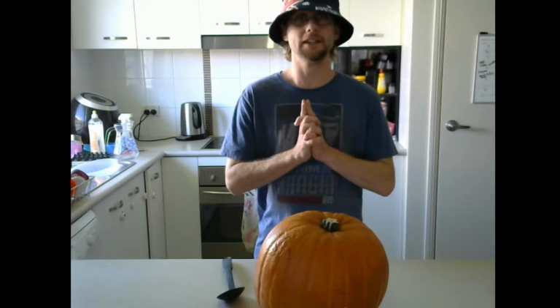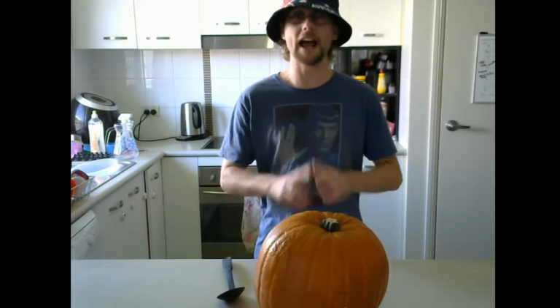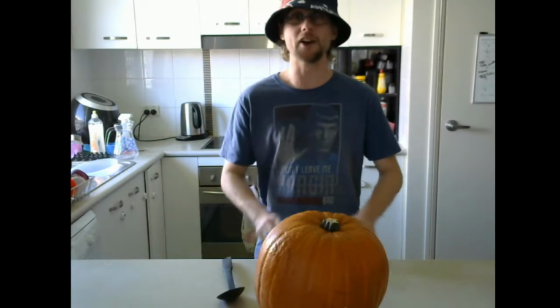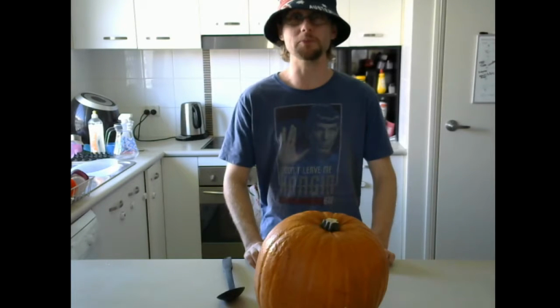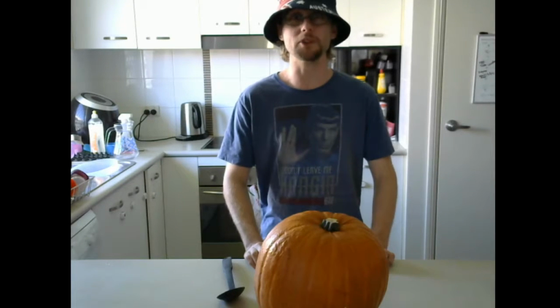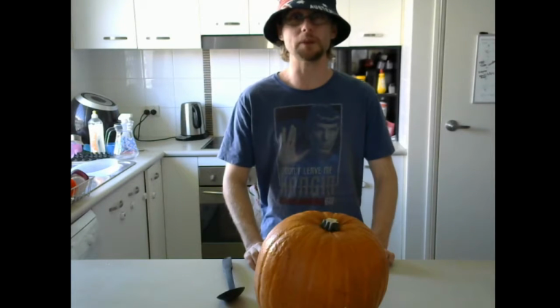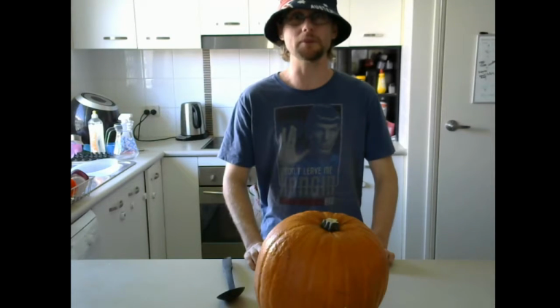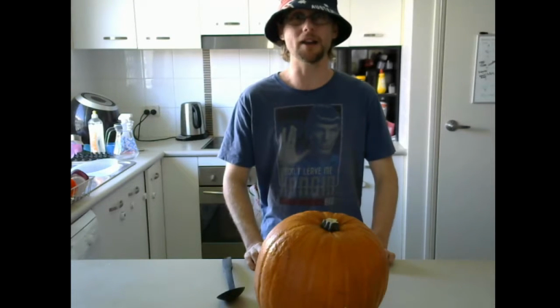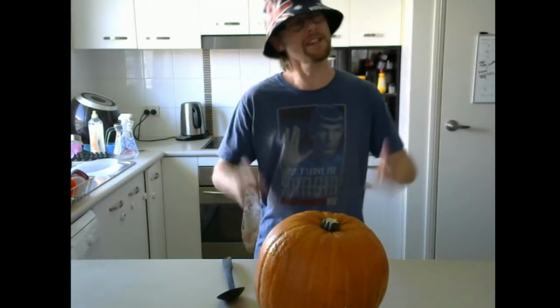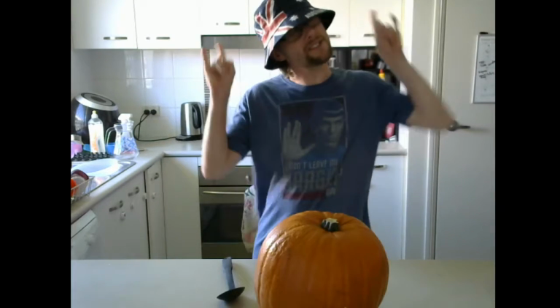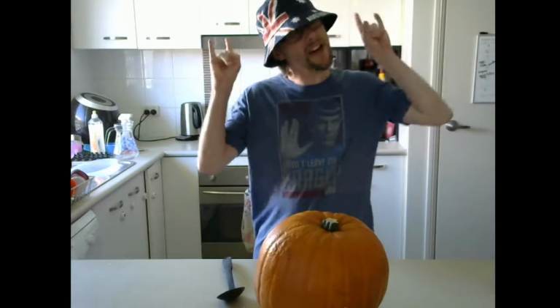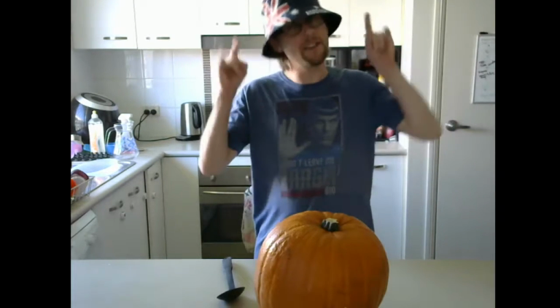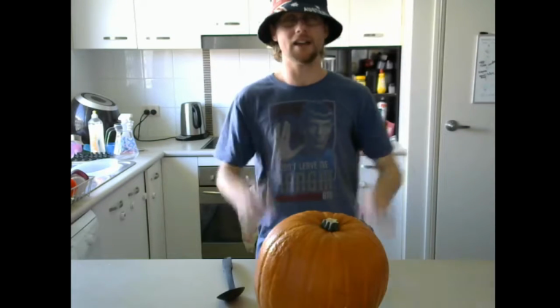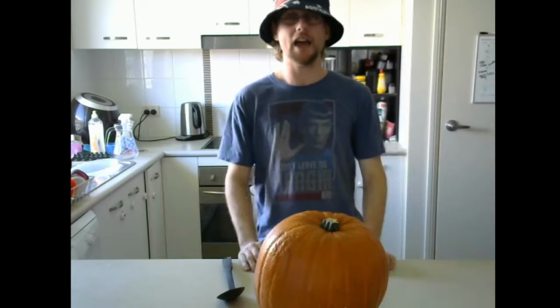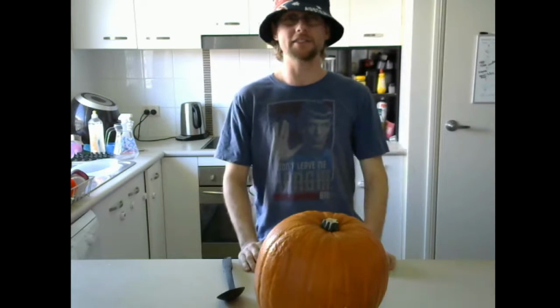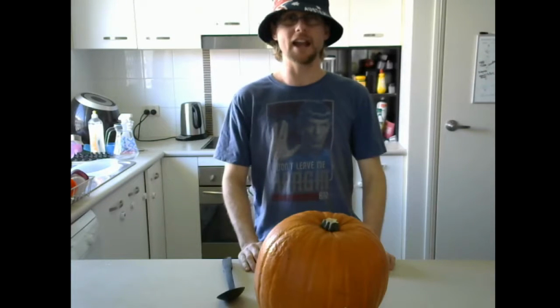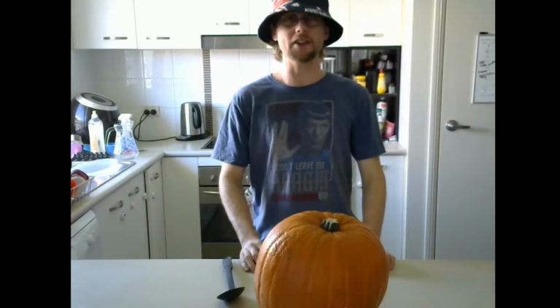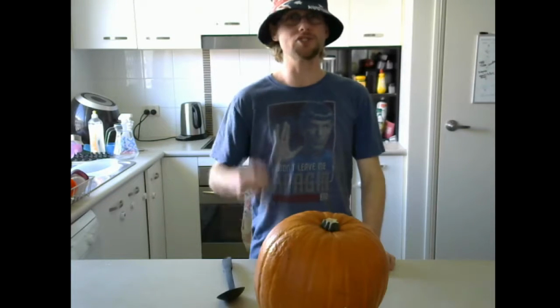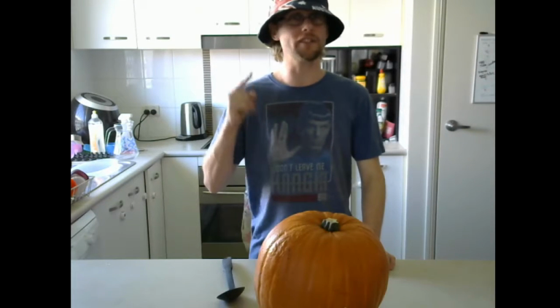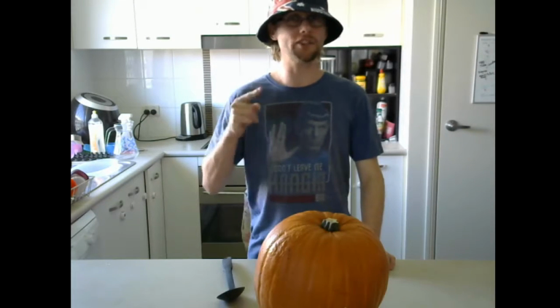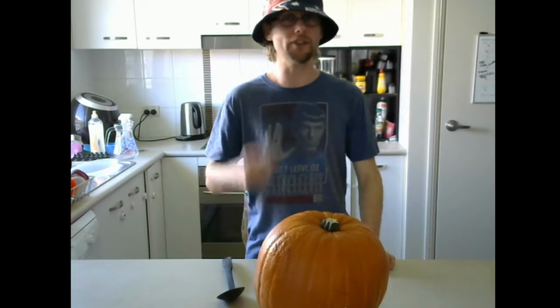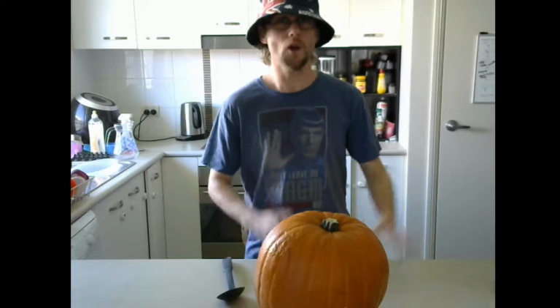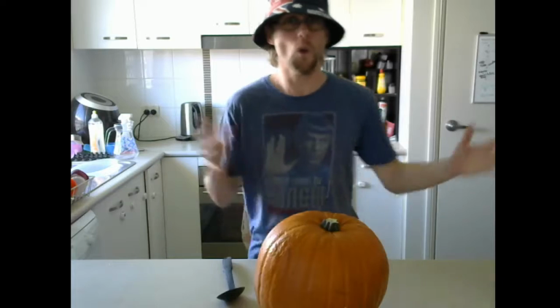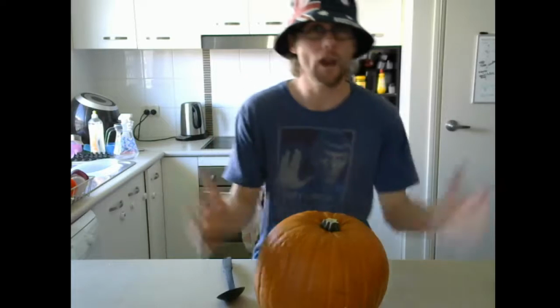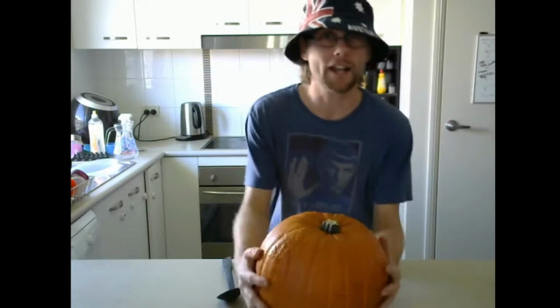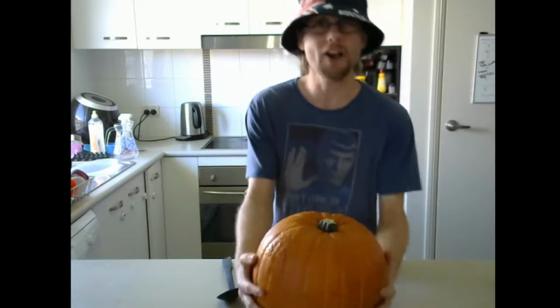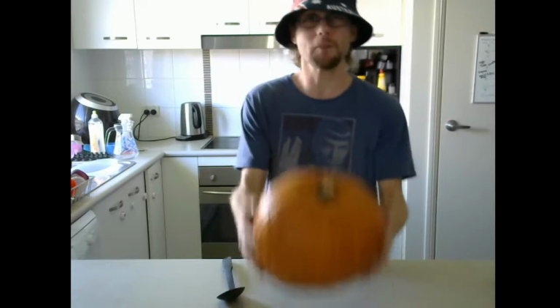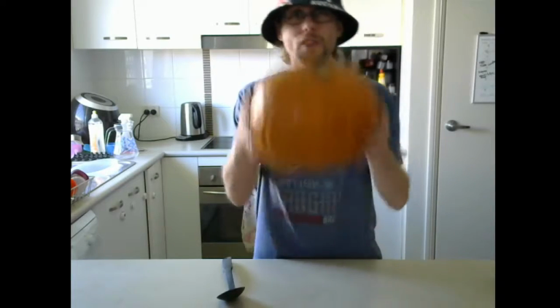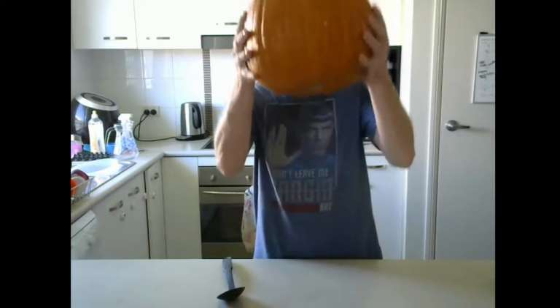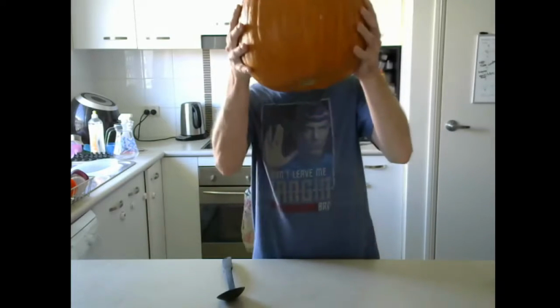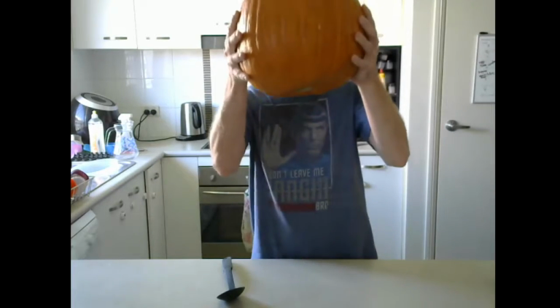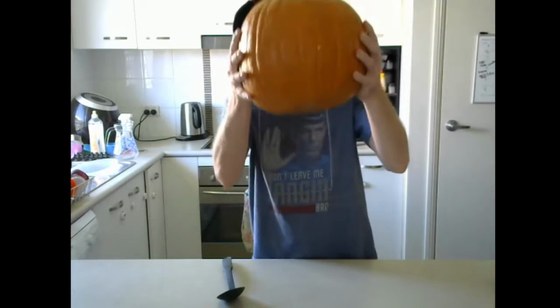G'day all you beautiful people, I'm Tim Sinatra, and today we're going to do something a little different. We're going to carve a pumpkin!